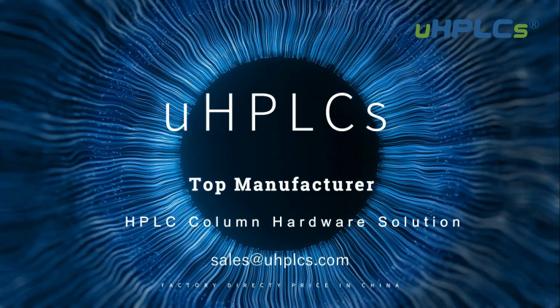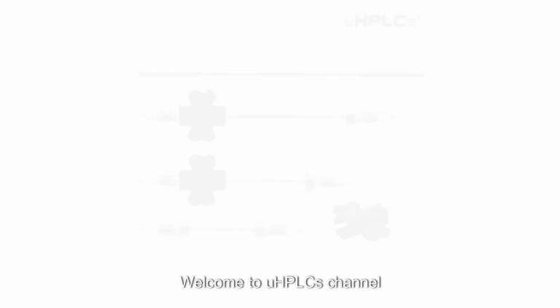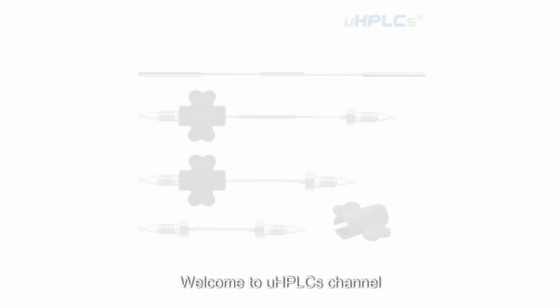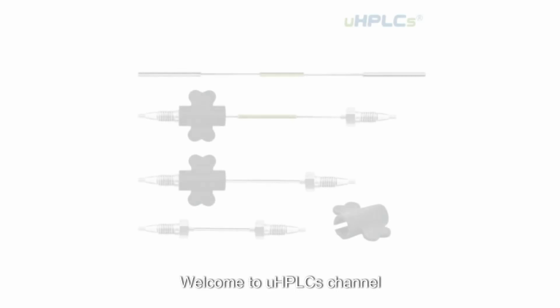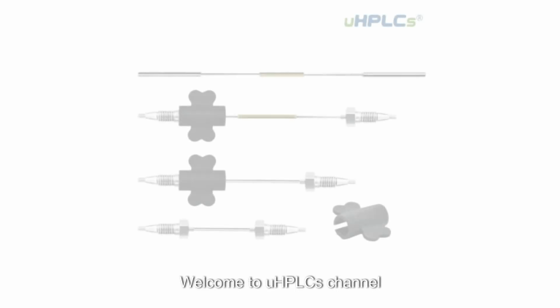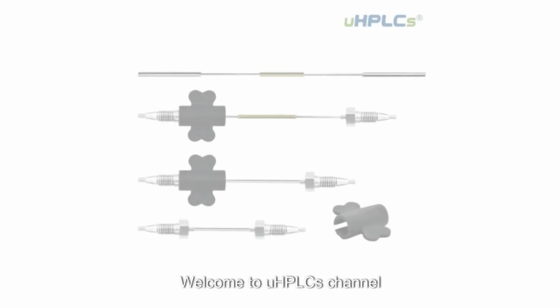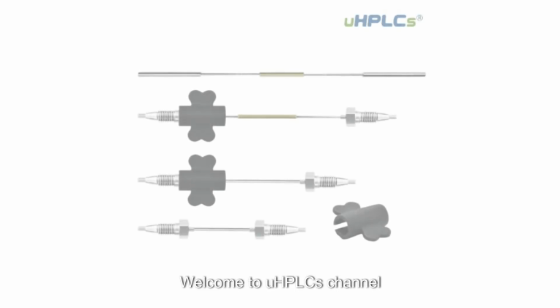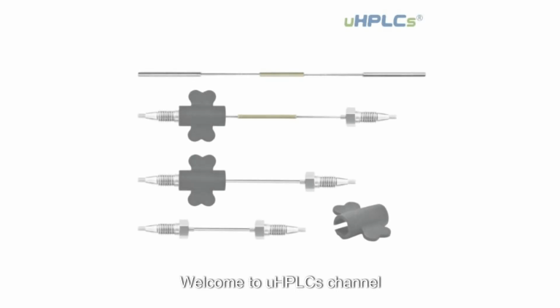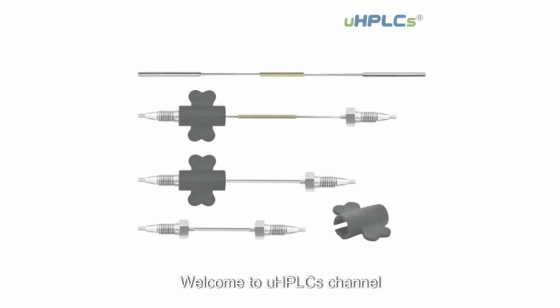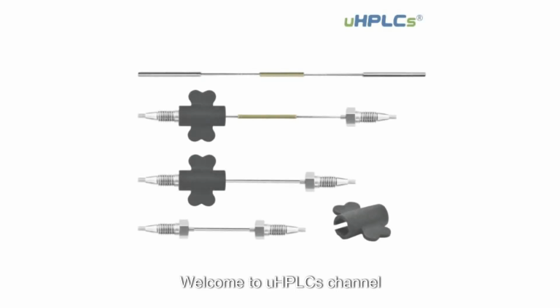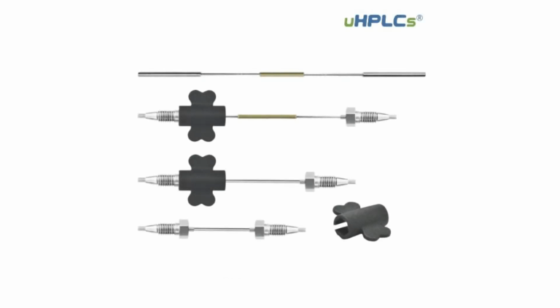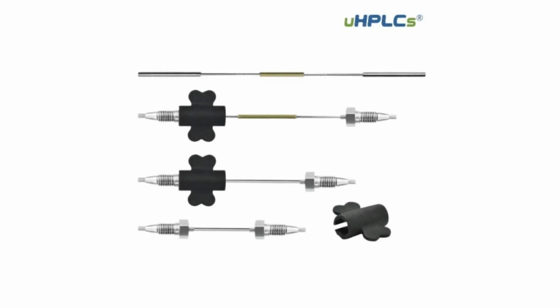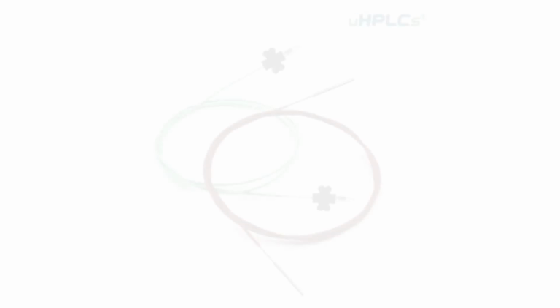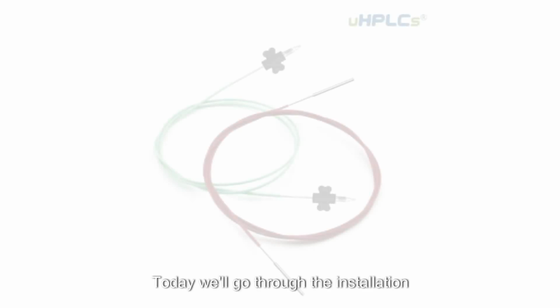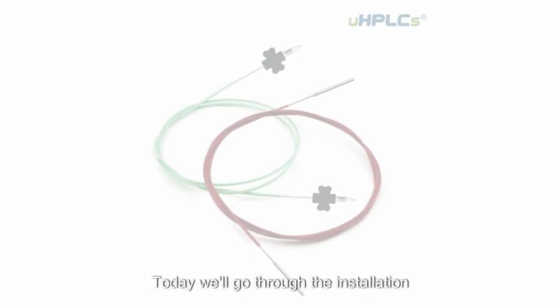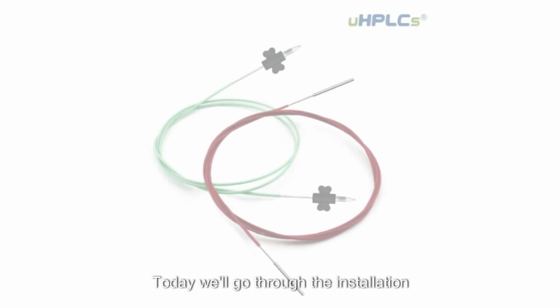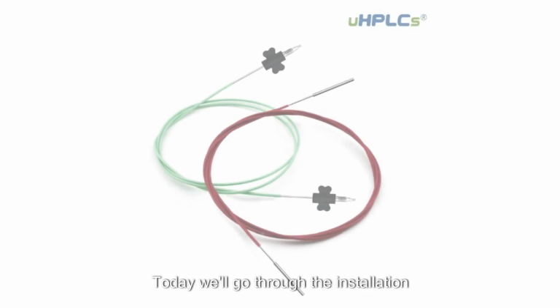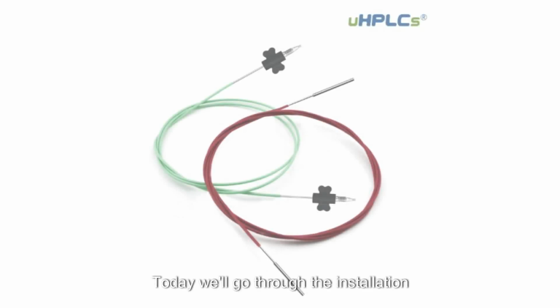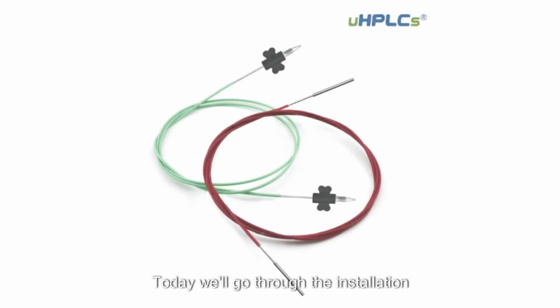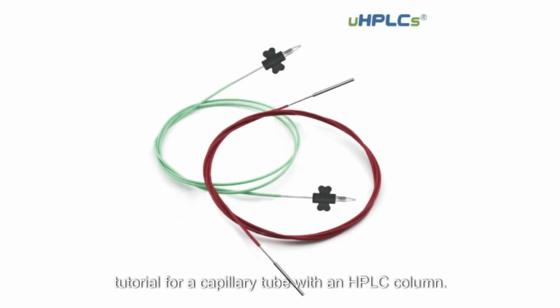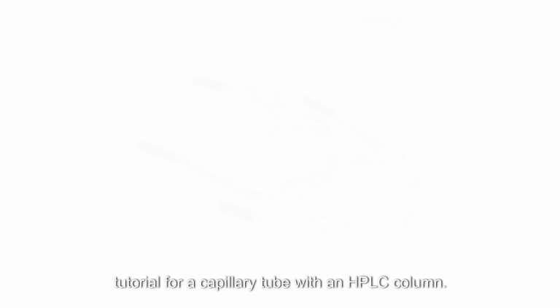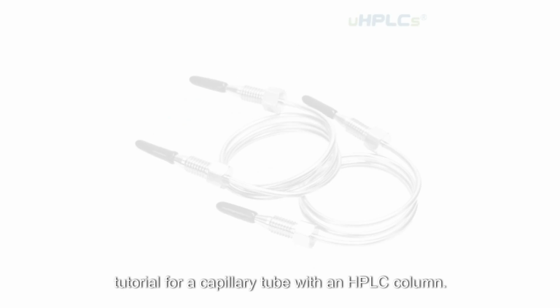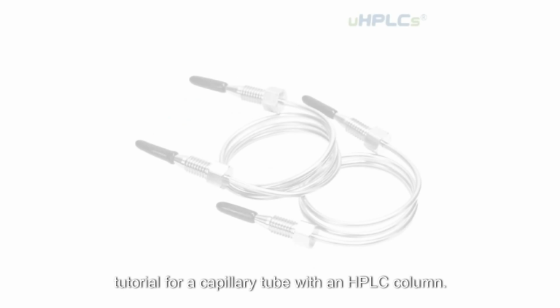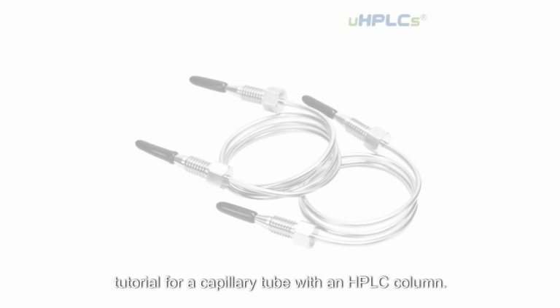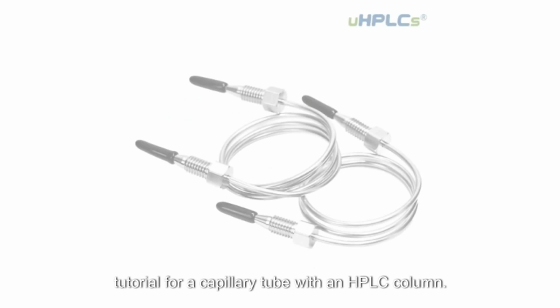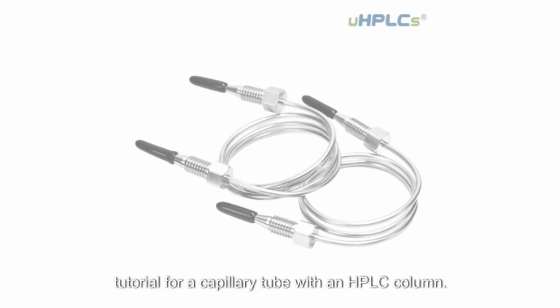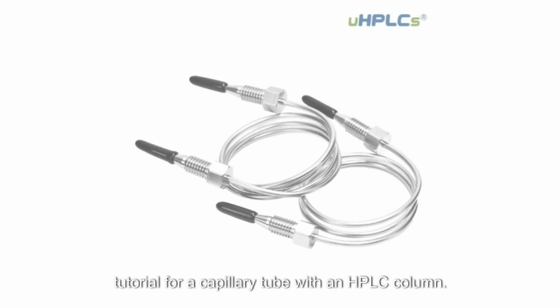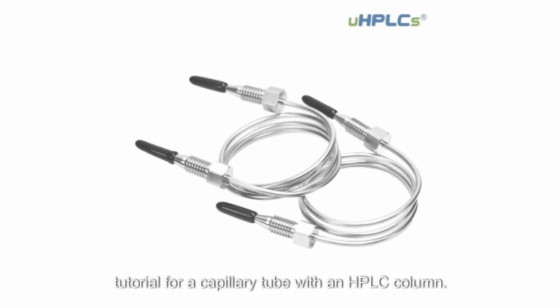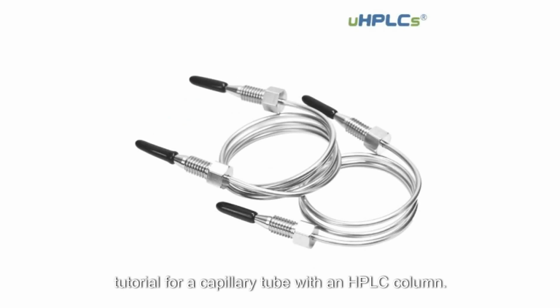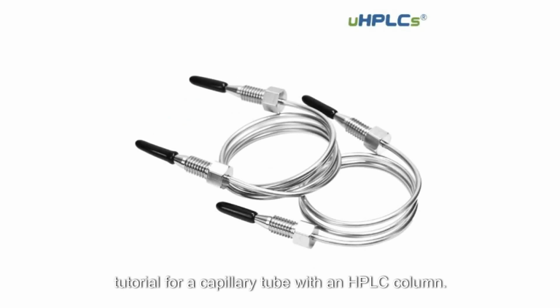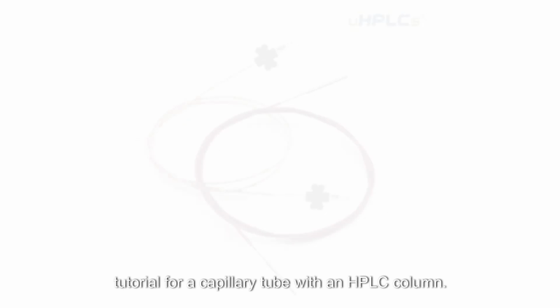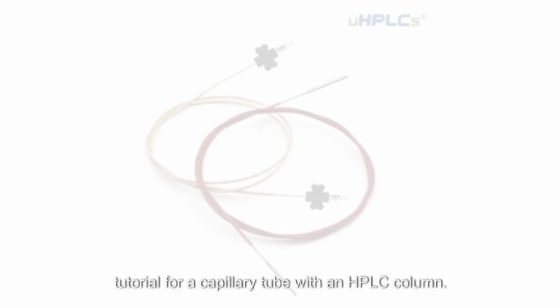Welcome to UHPLC's channel. Today we'll go through the installation tutorial for a capillary tube with an HPLC column.